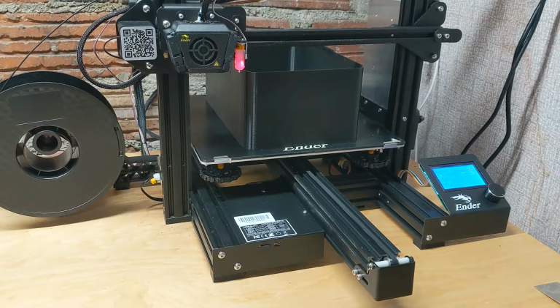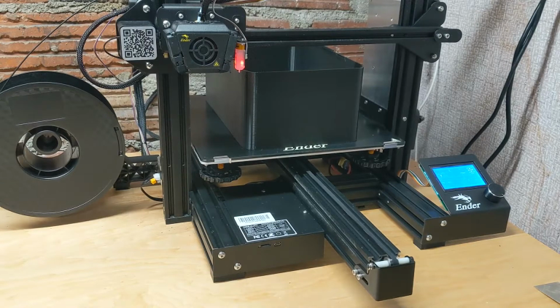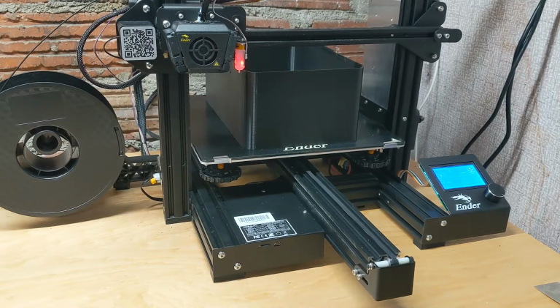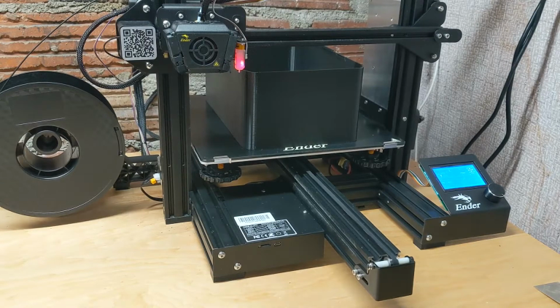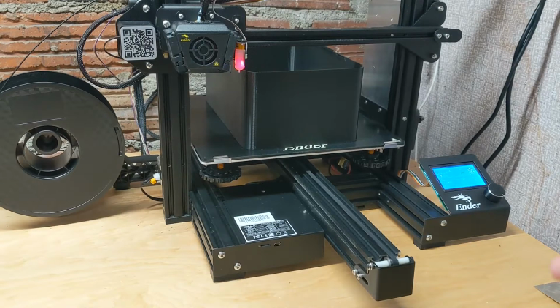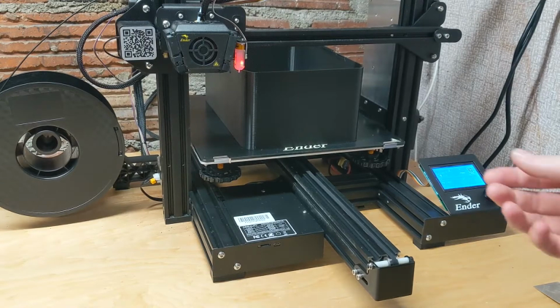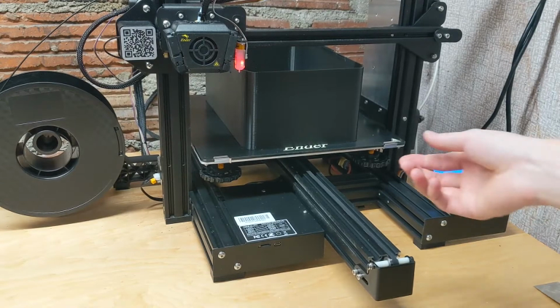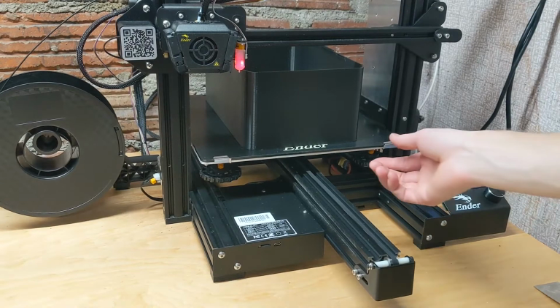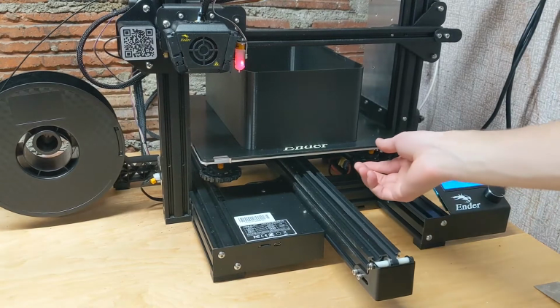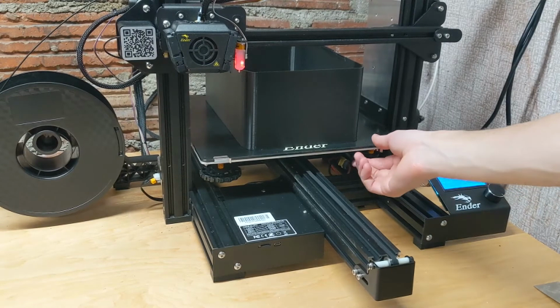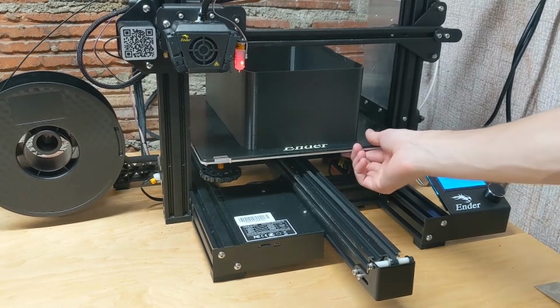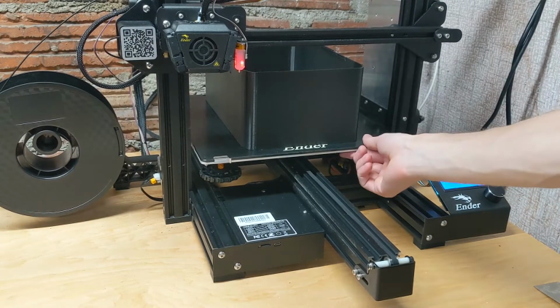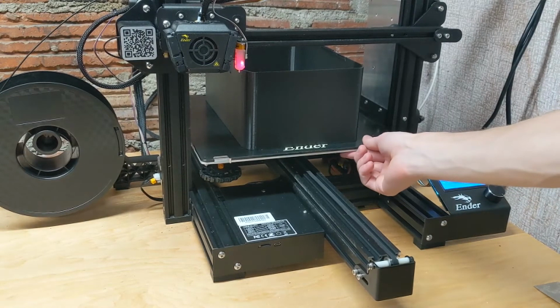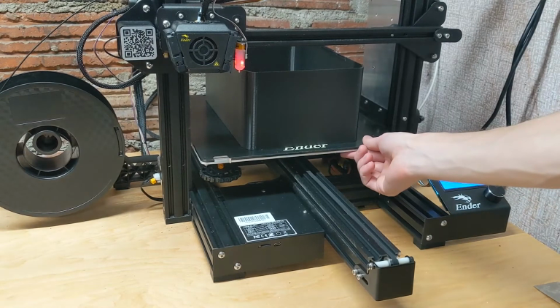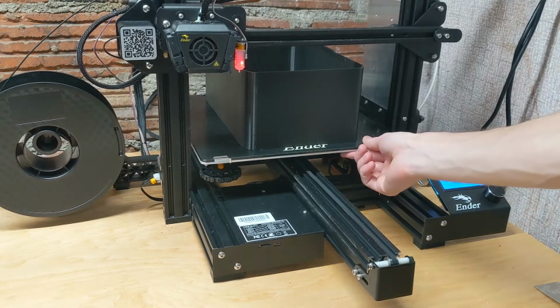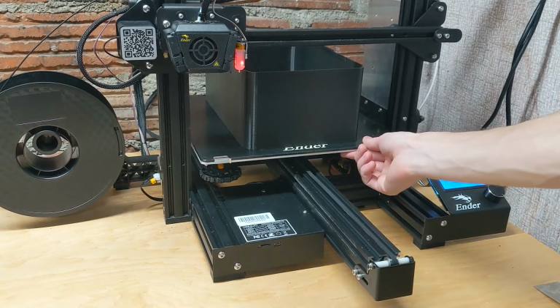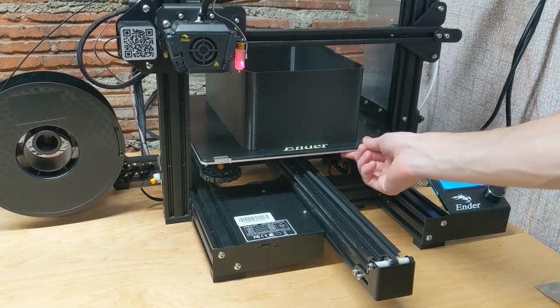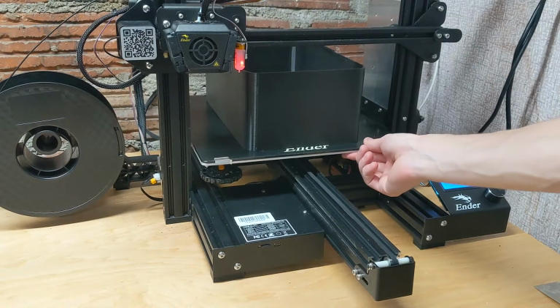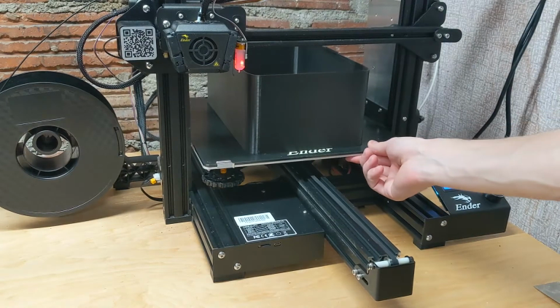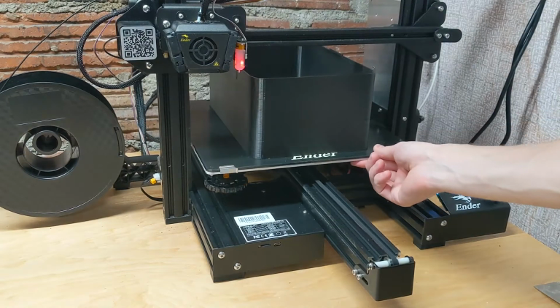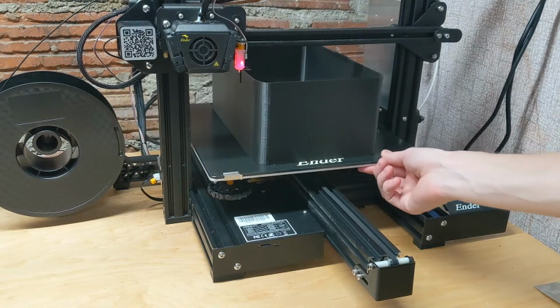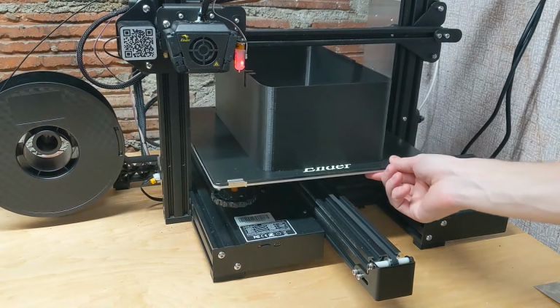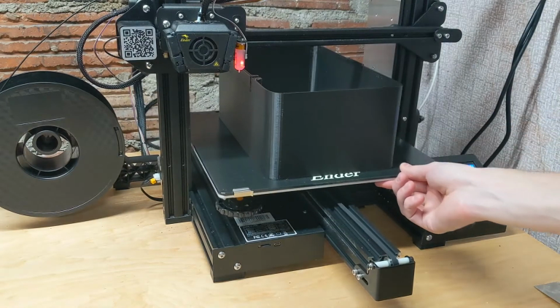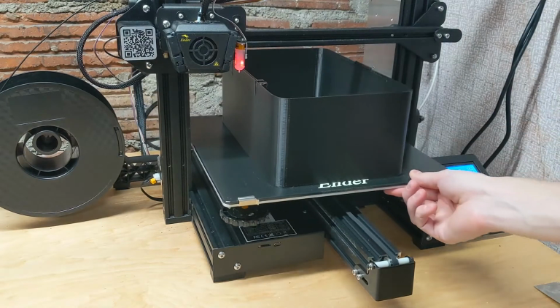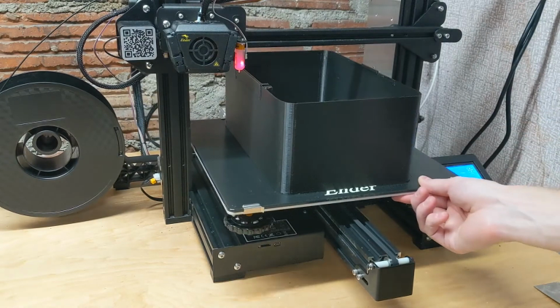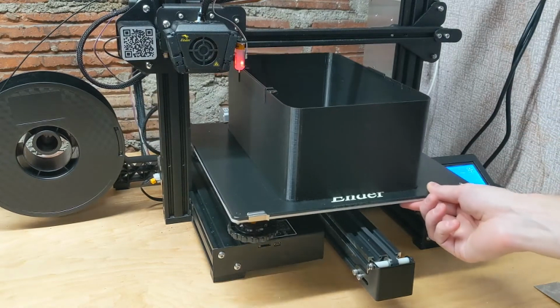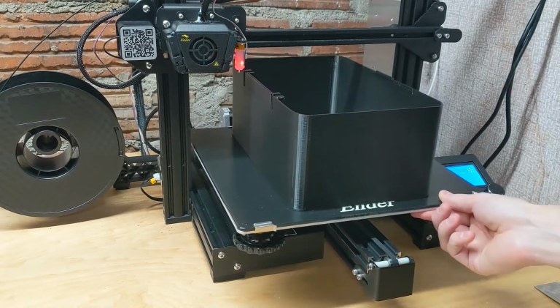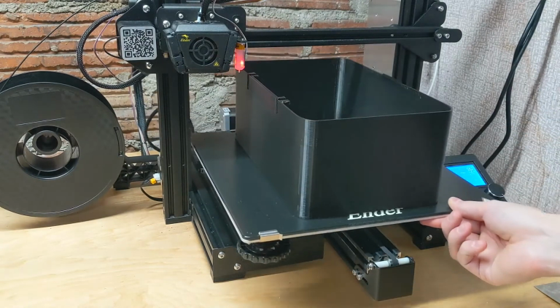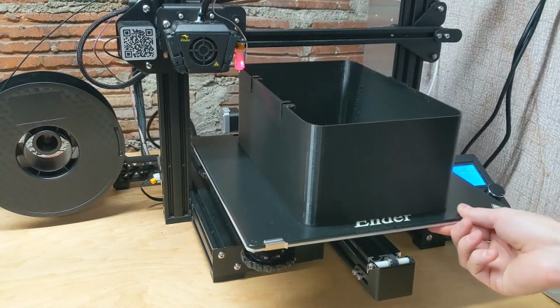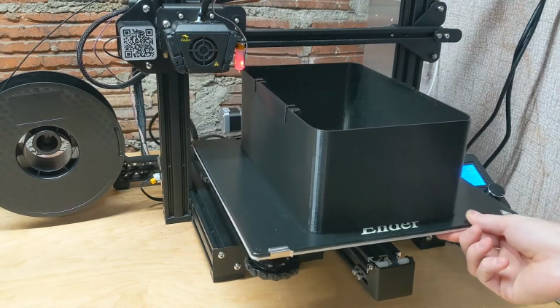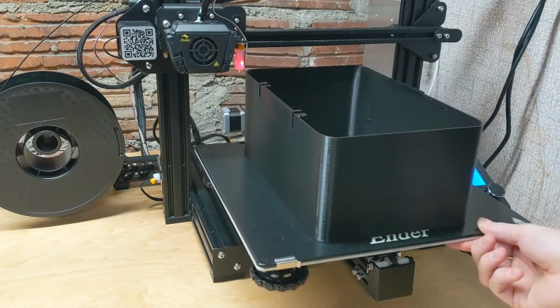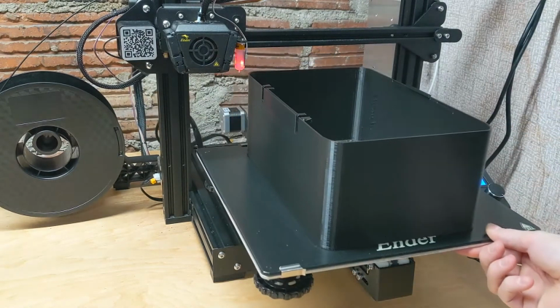Remember that big box I was printing? Well, if you guessed a UV cure box, you are correct.